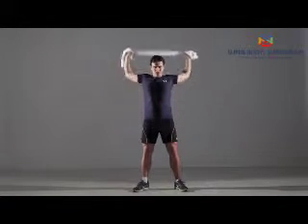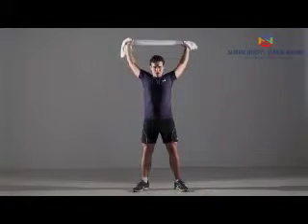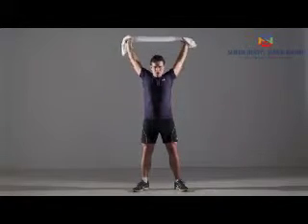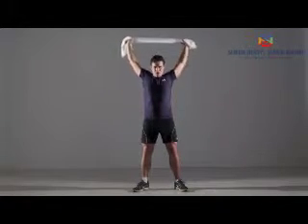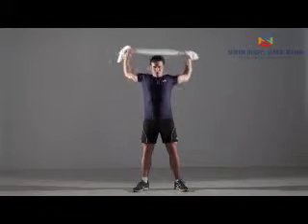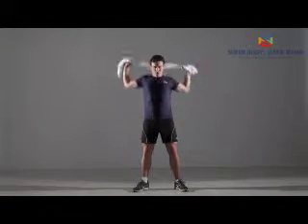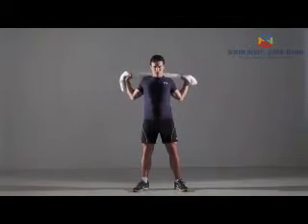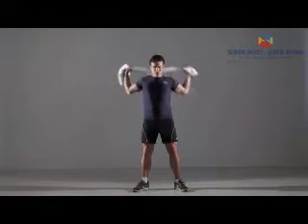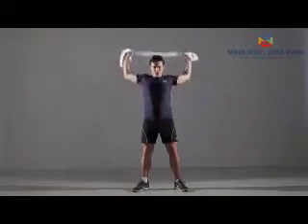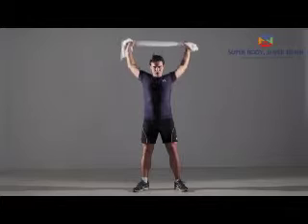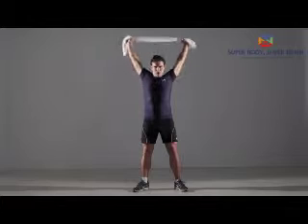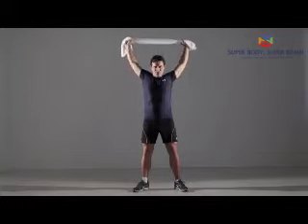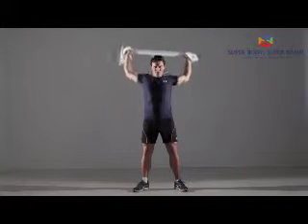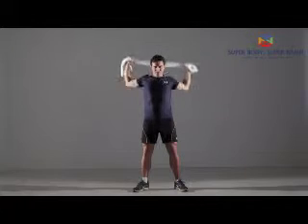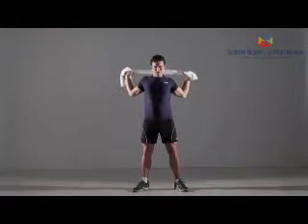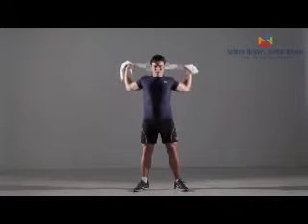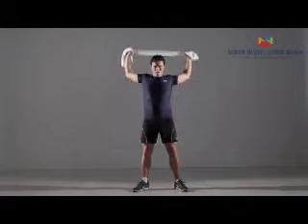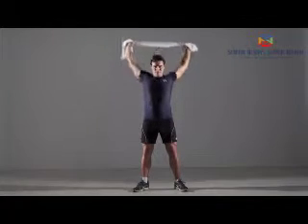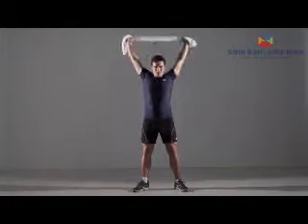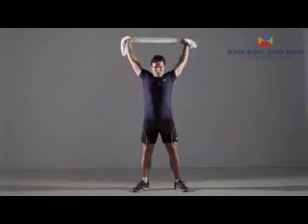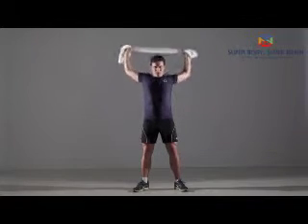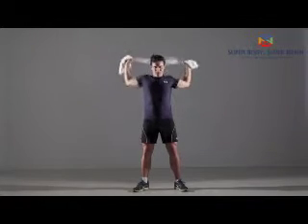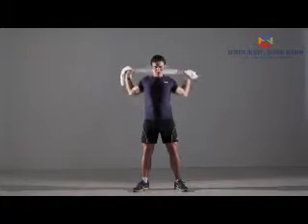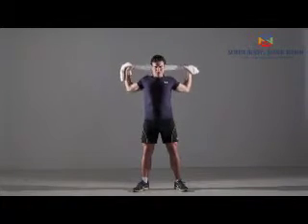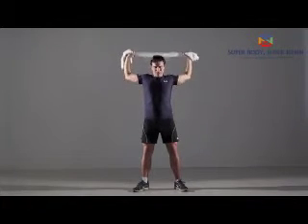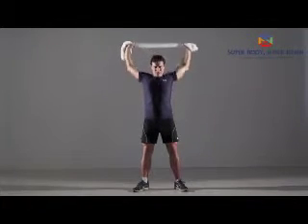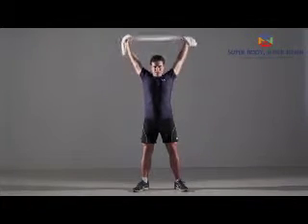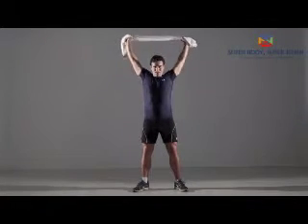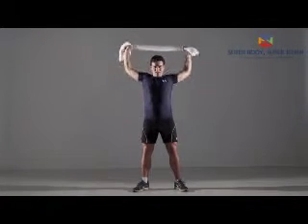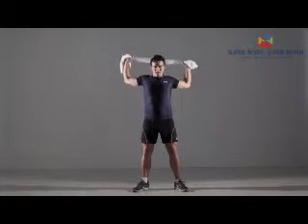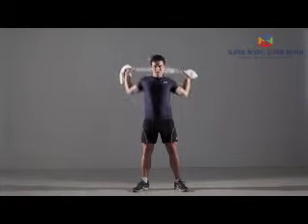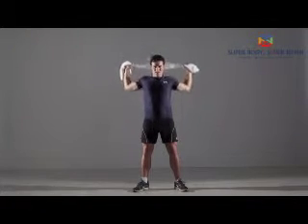Beginners can do 3 sets of 15 repetitions each. More advanced exercisers can do 5 sets of 25 repetitions.